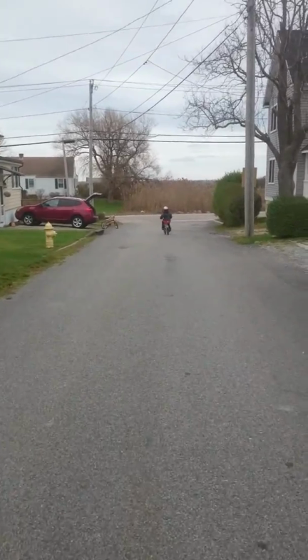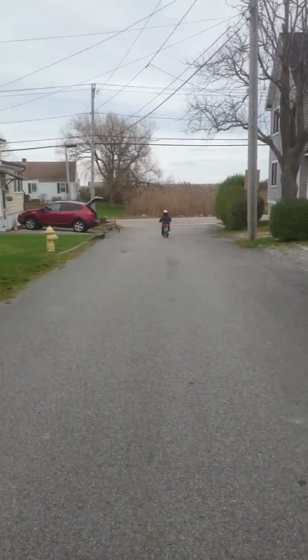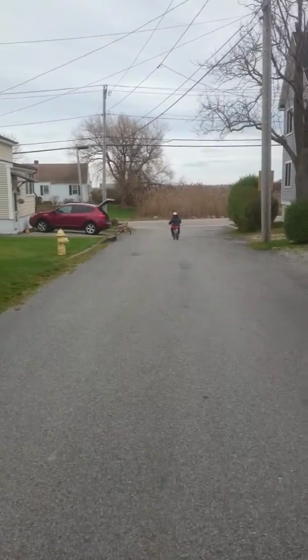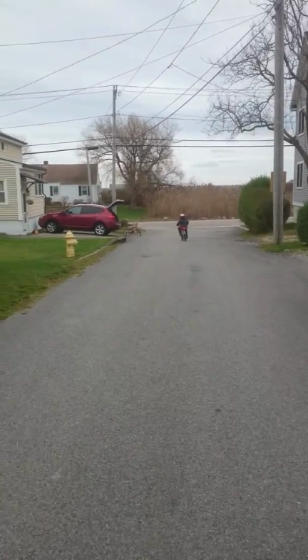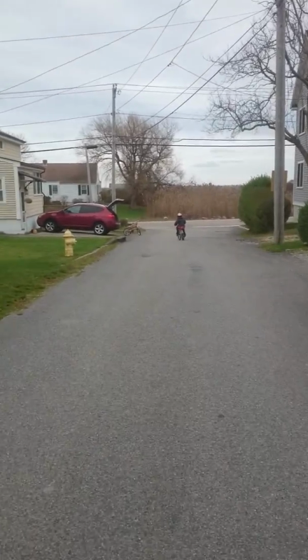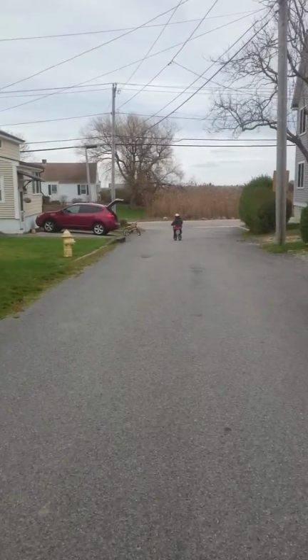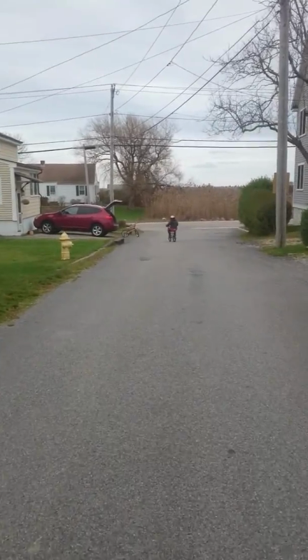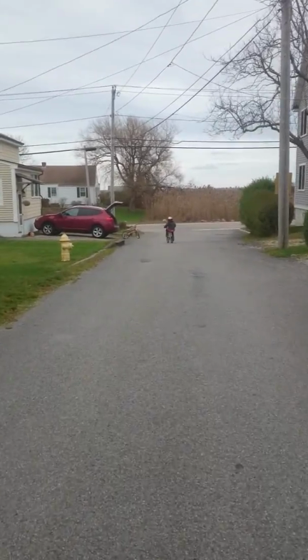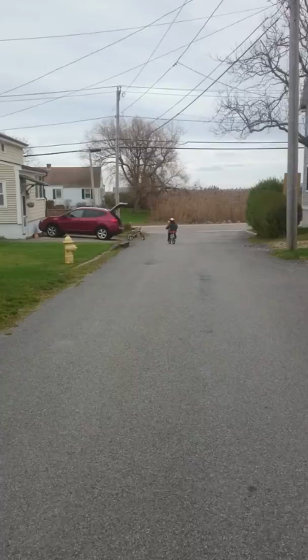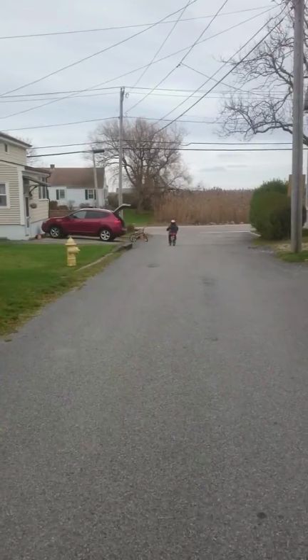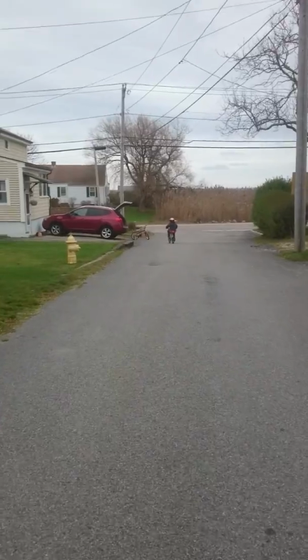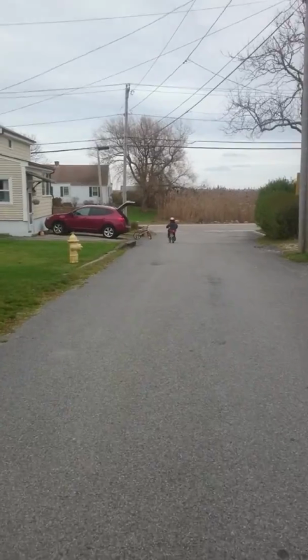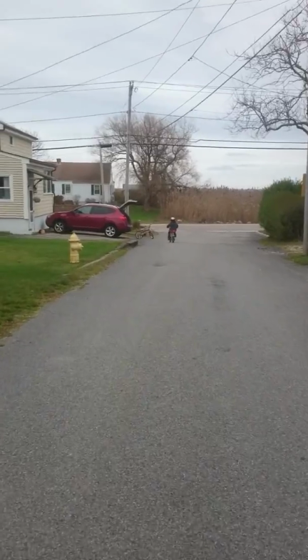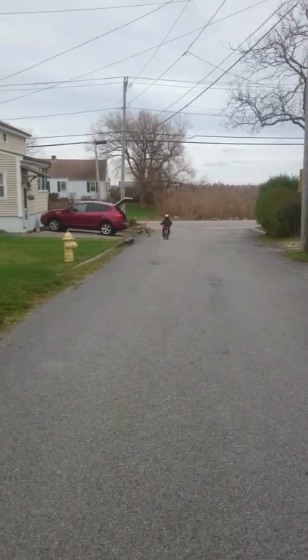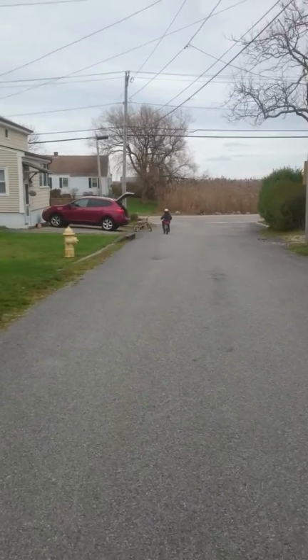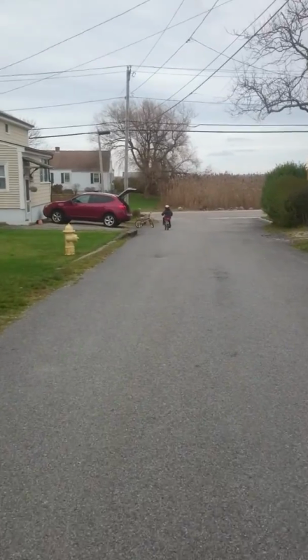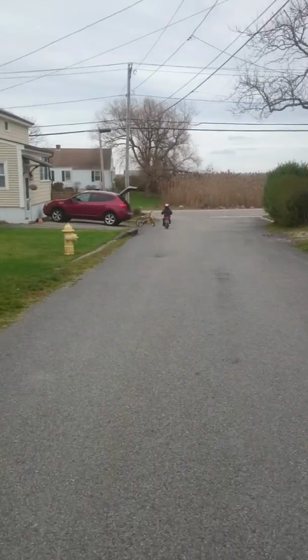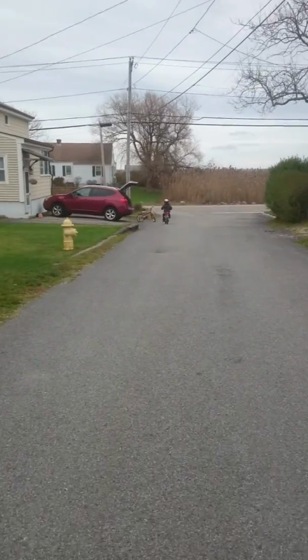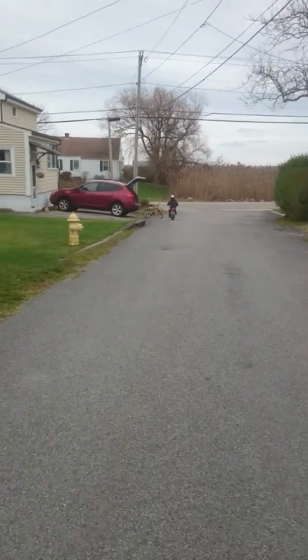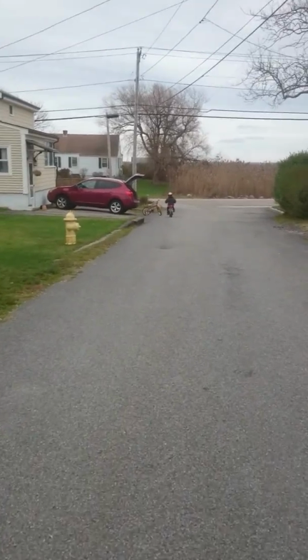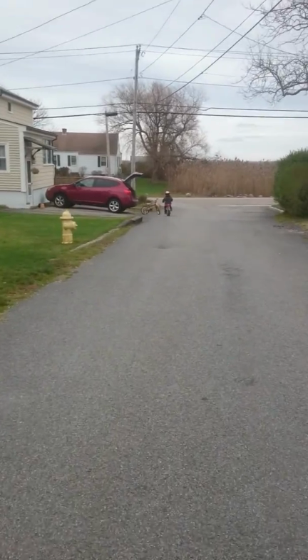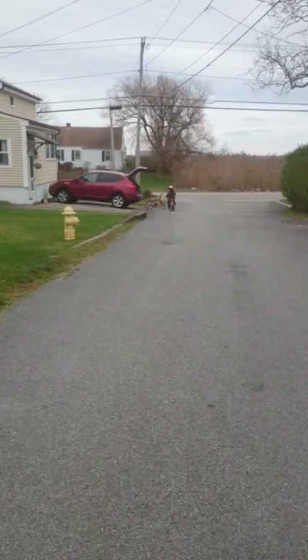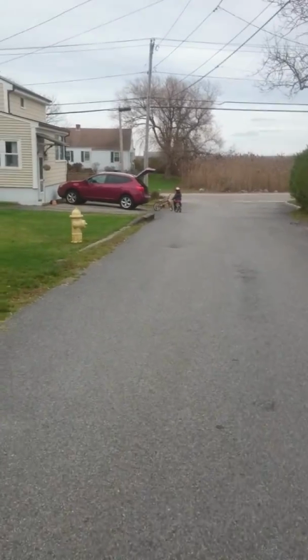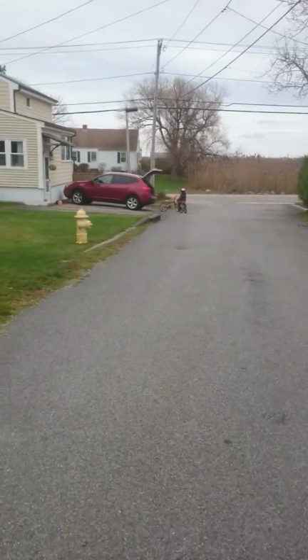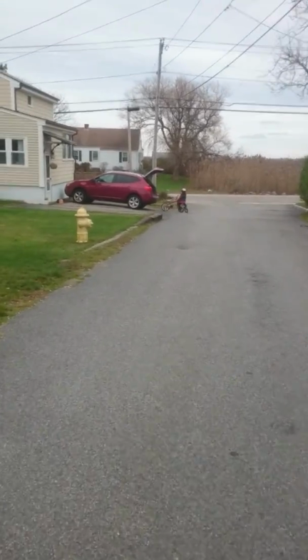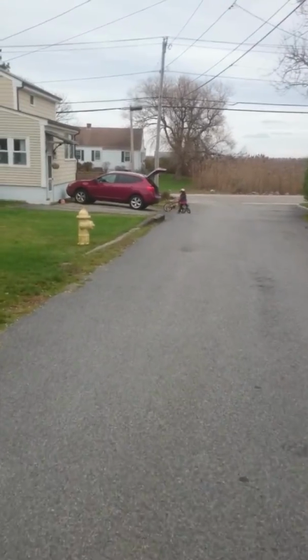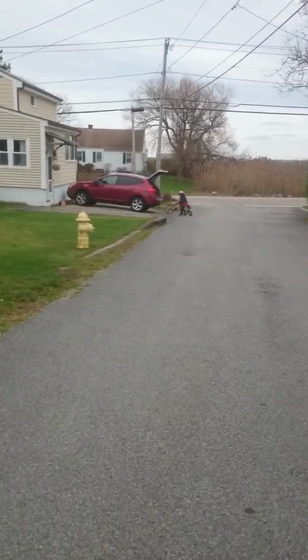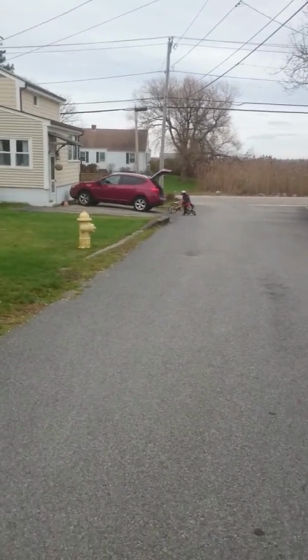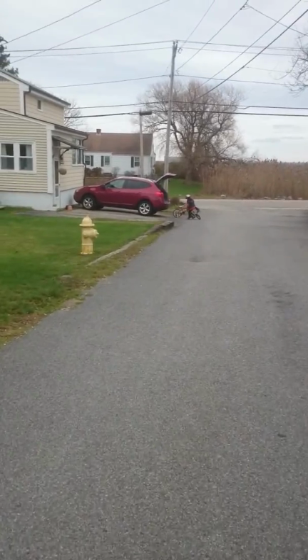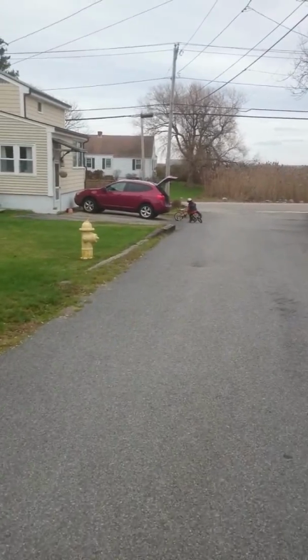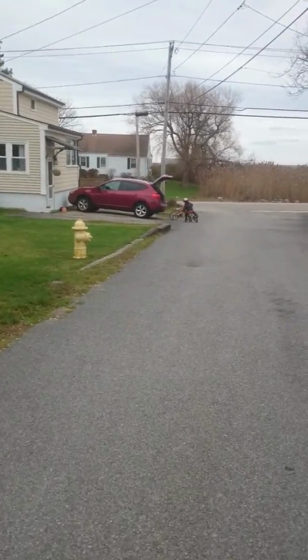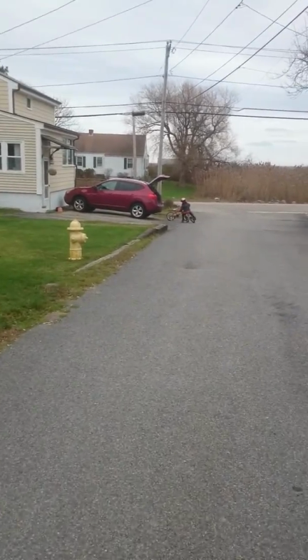Just try not to hit the car. Good job, bud.